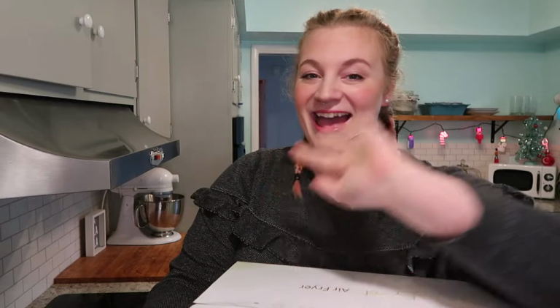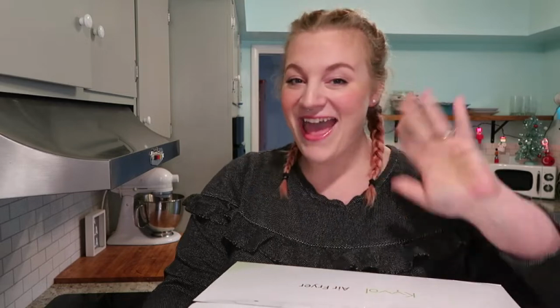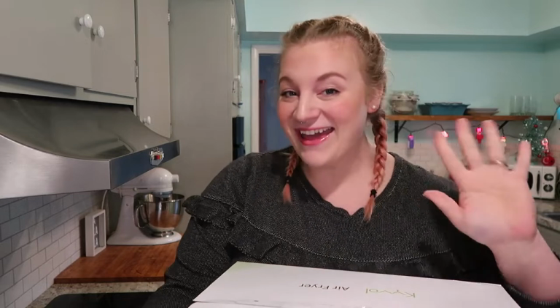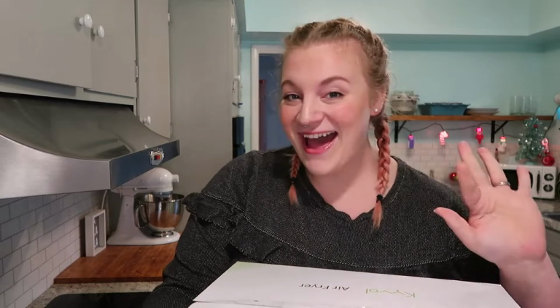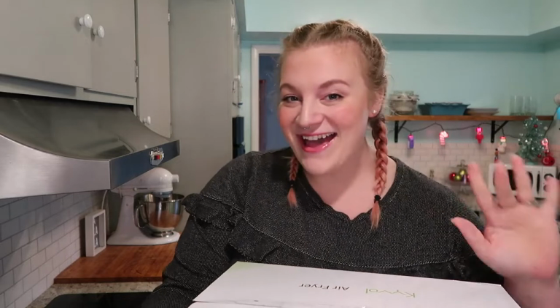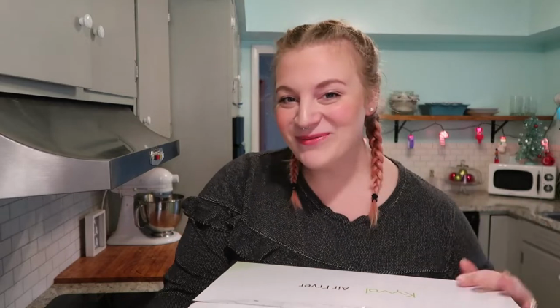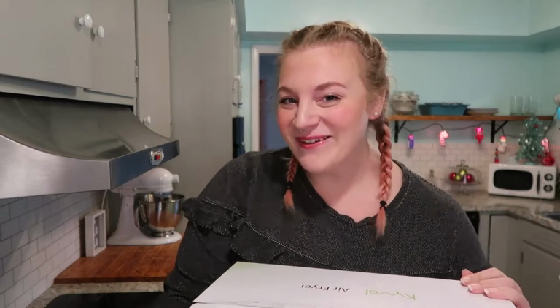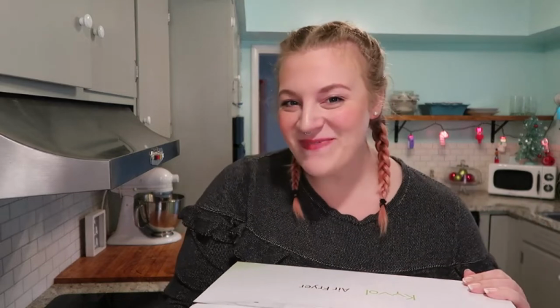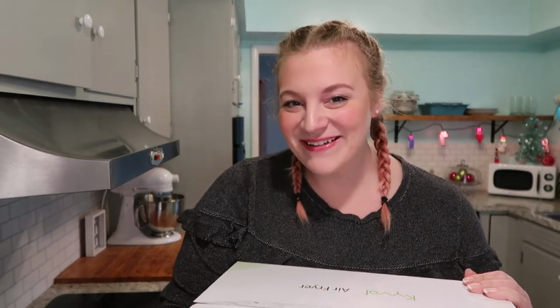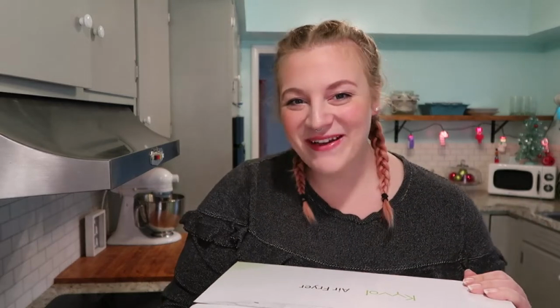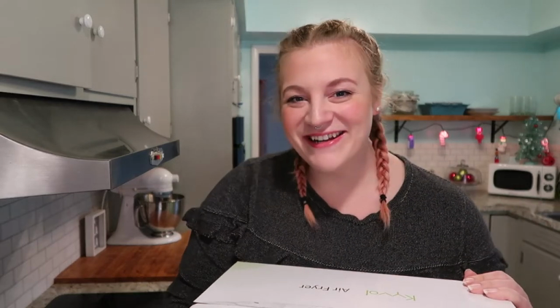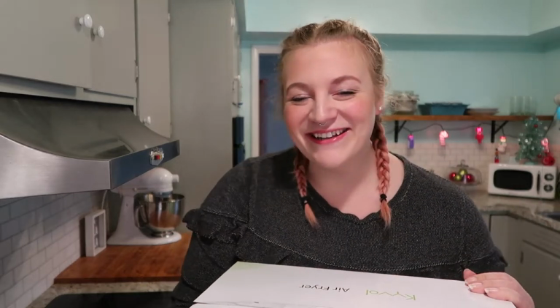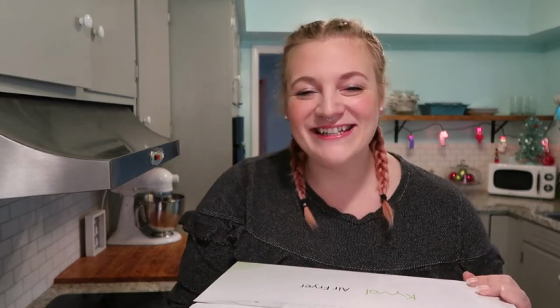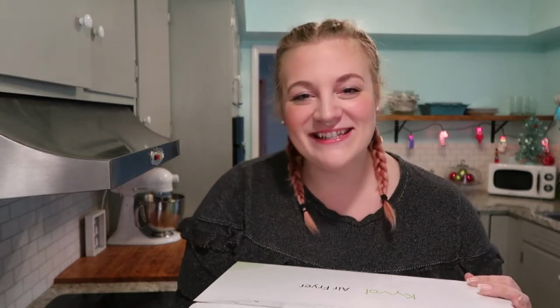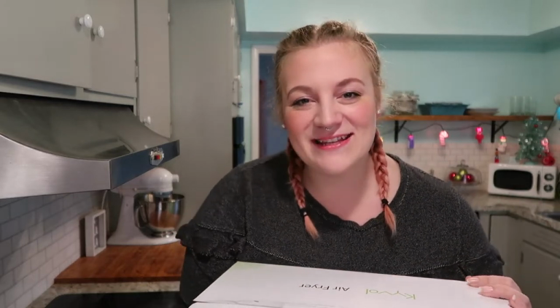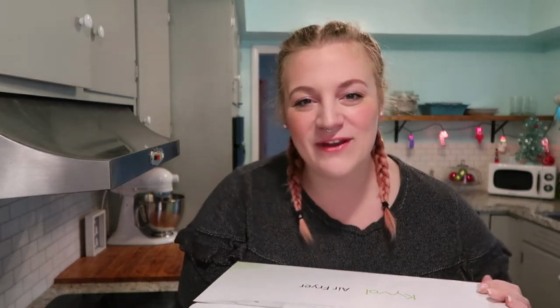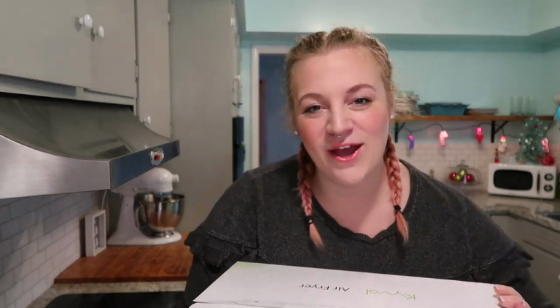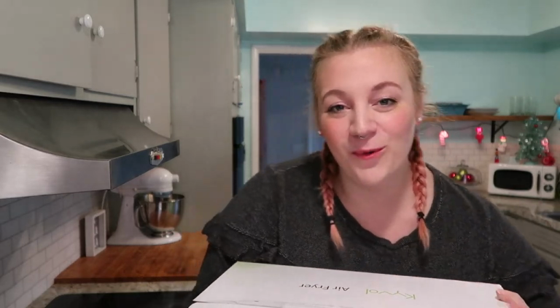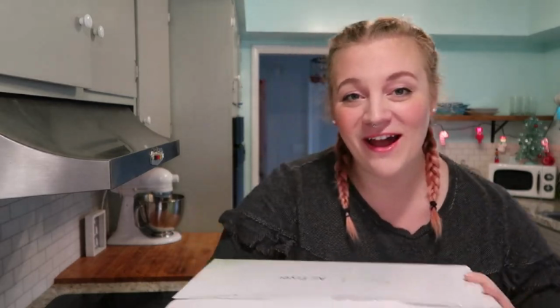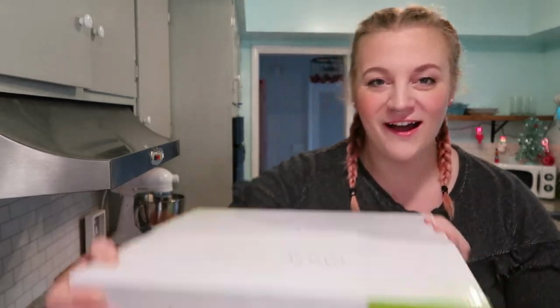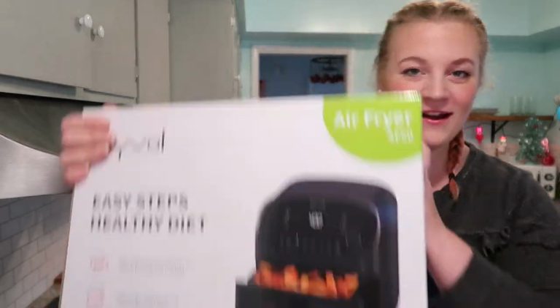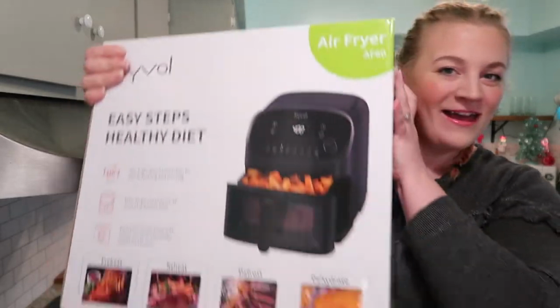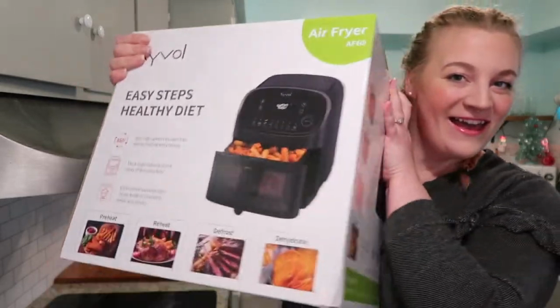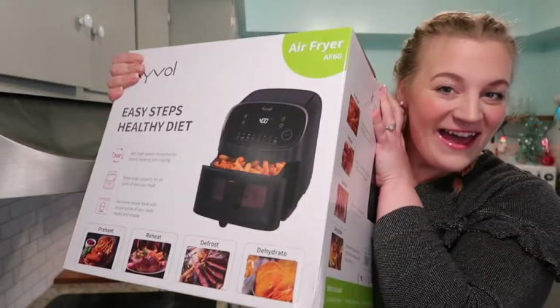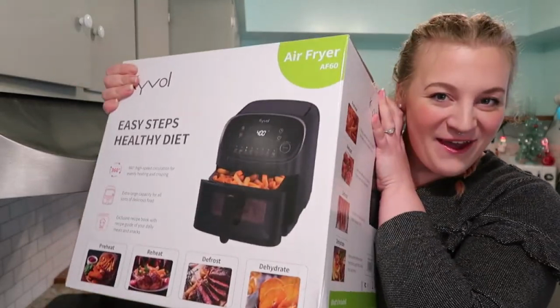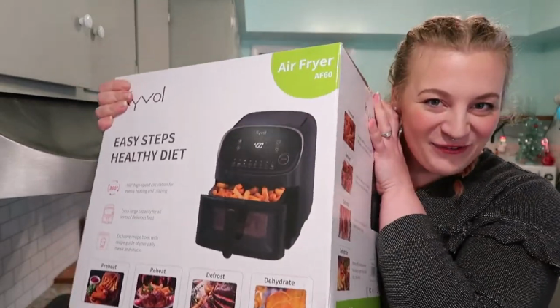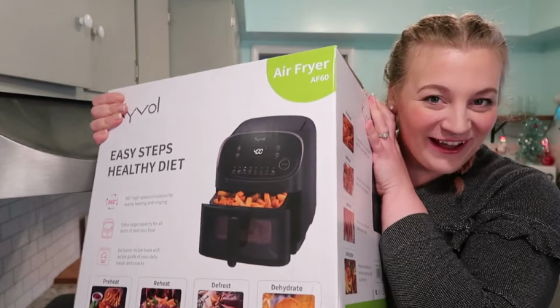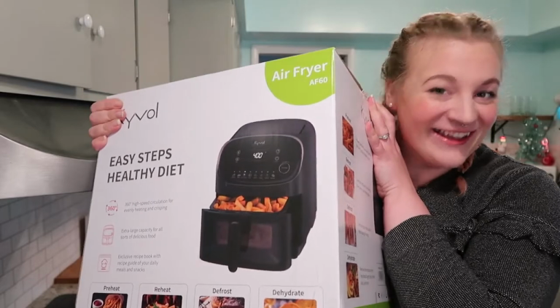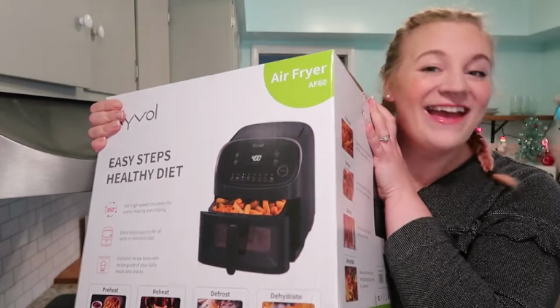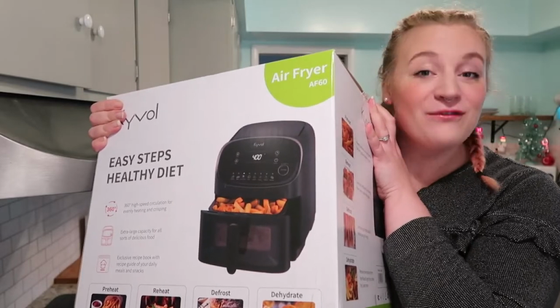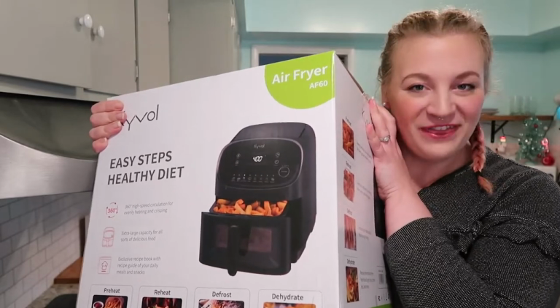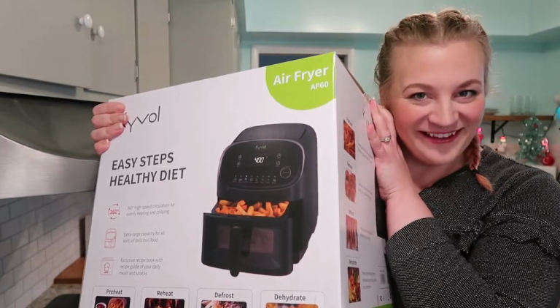Hey guys, welcome back to my channel. In today's video we are air frying everything.